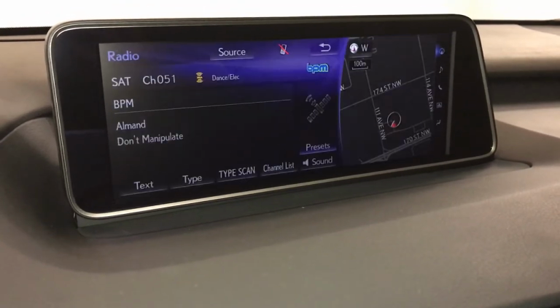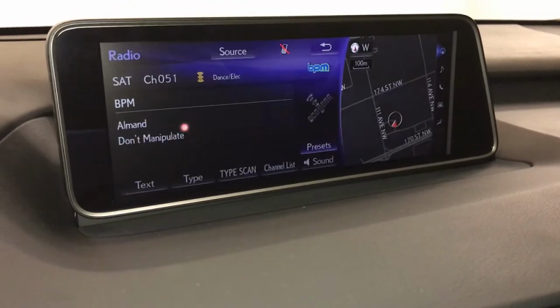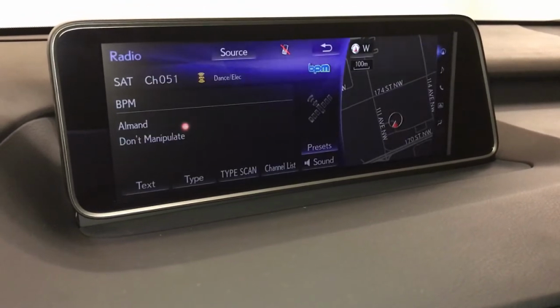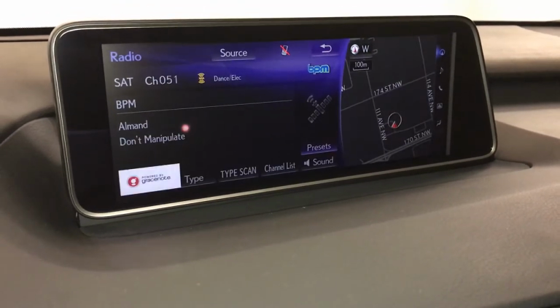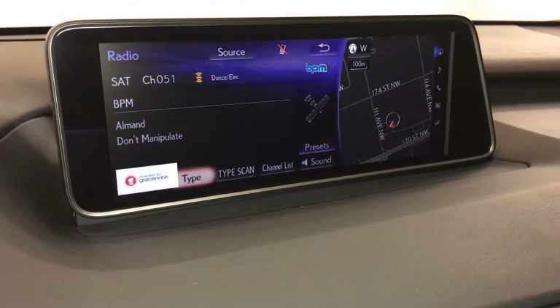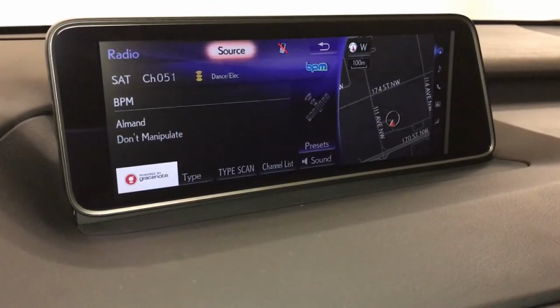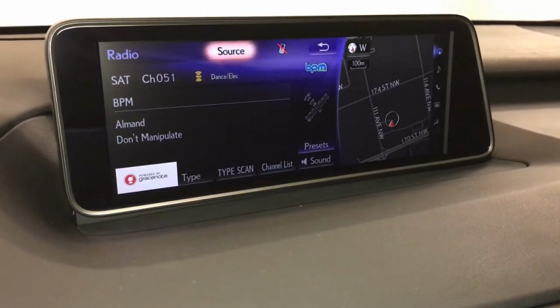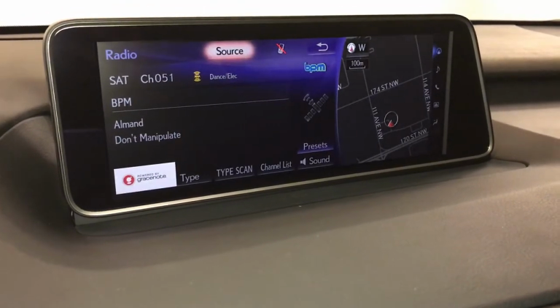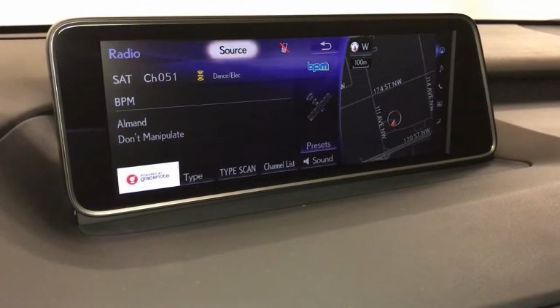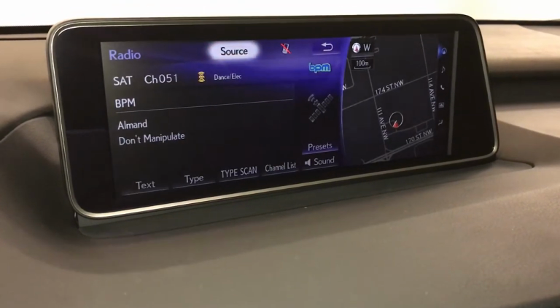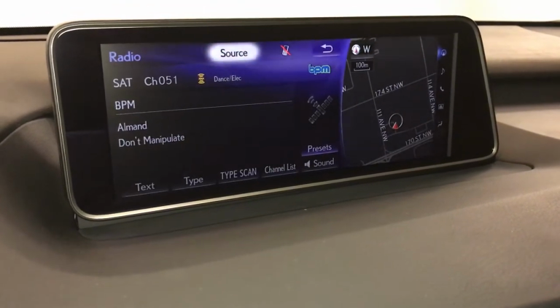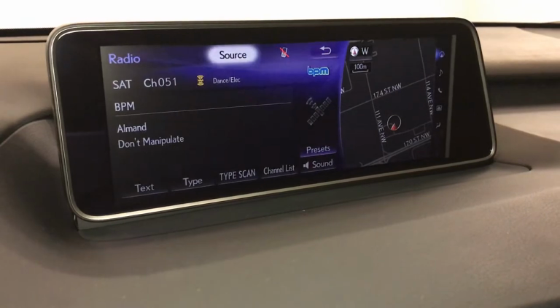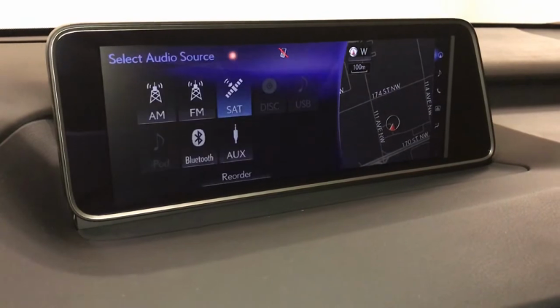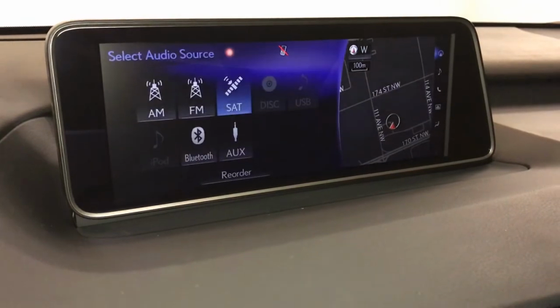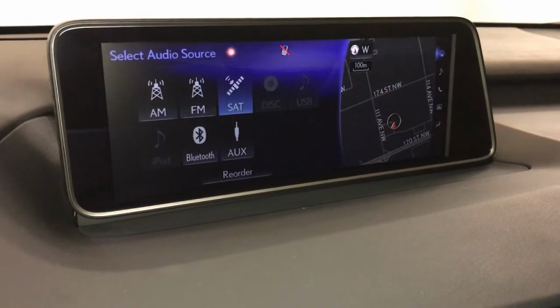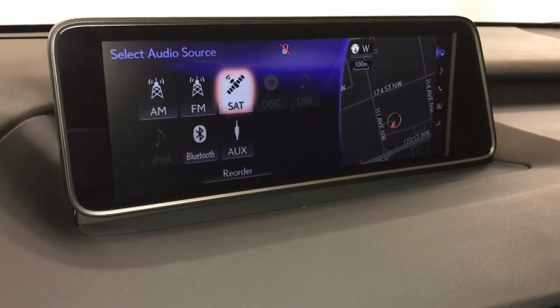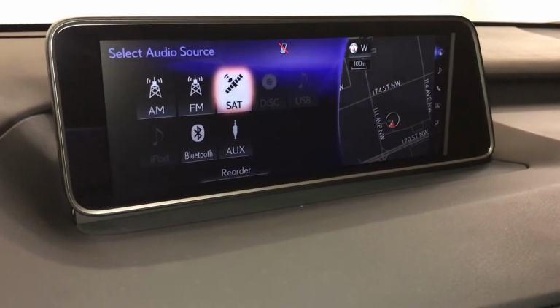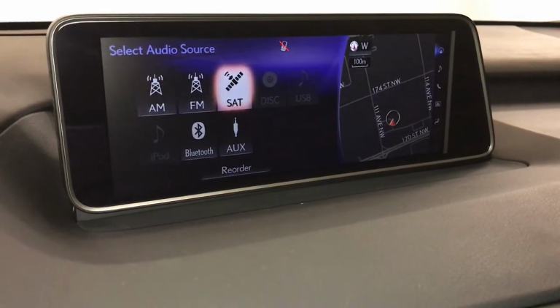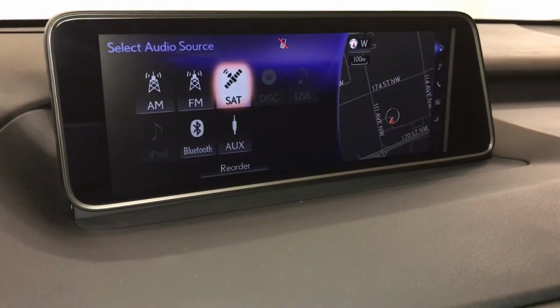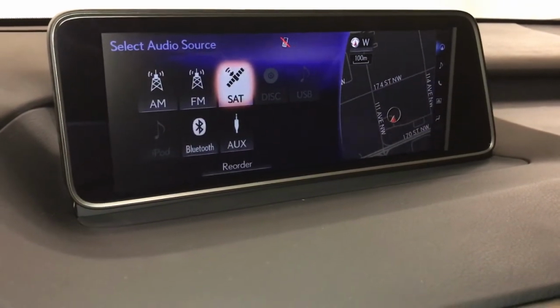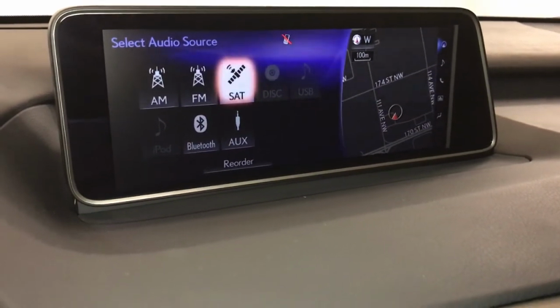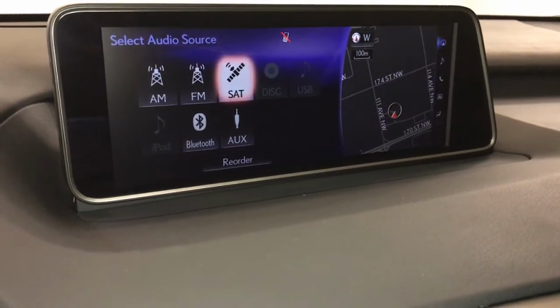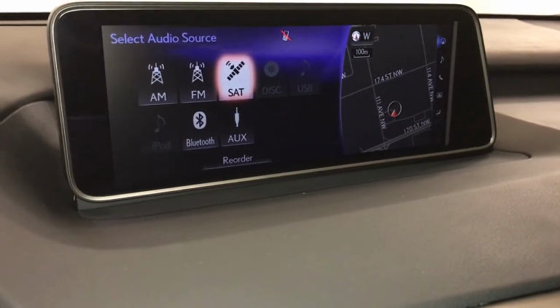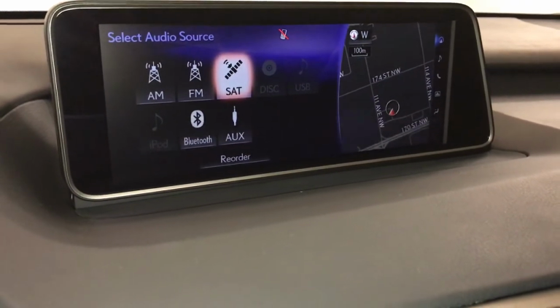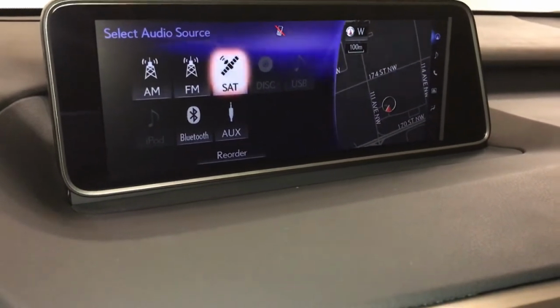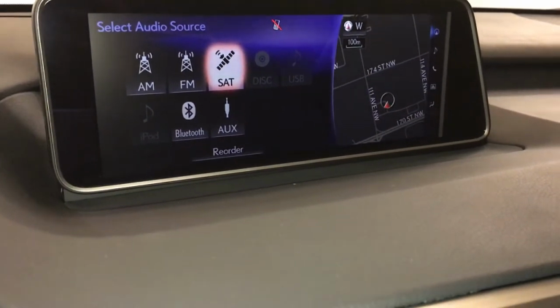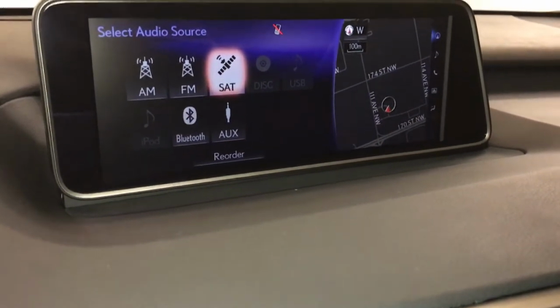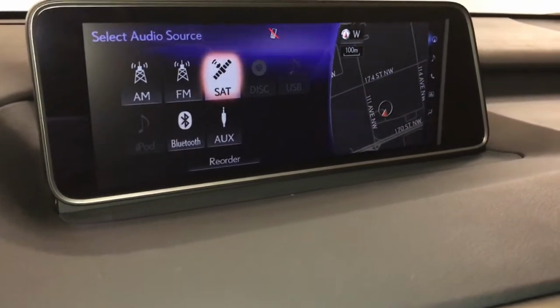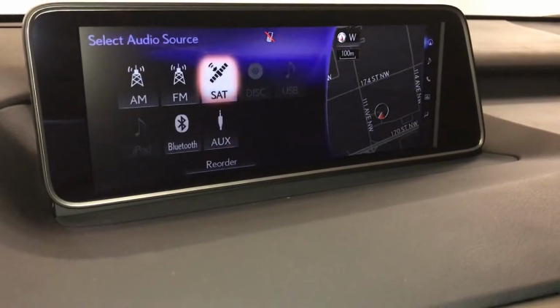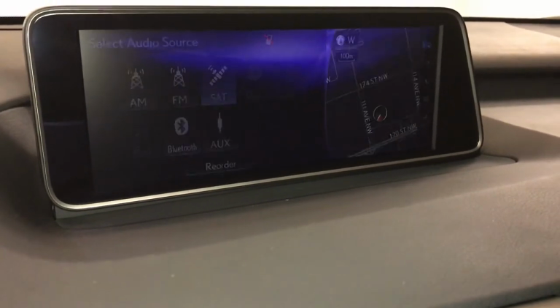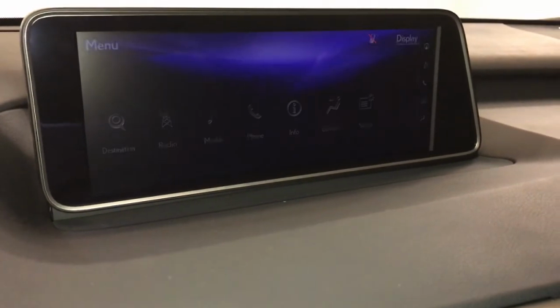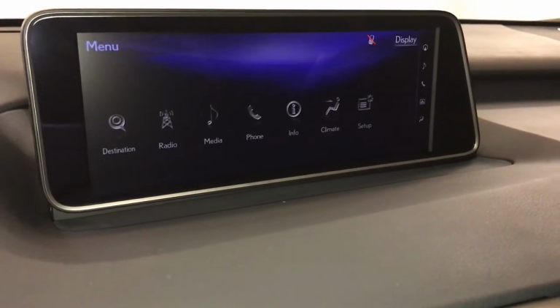15-speaker Mark Levinson premium audio system — AM, FM, satellite, CD, USB auxiliary, and Bluetooth.